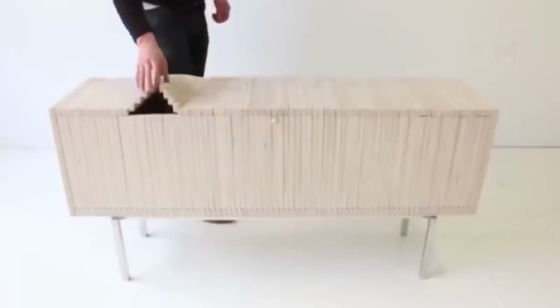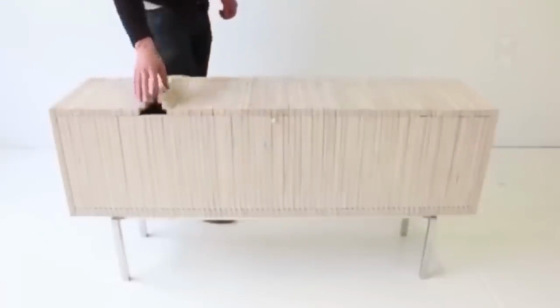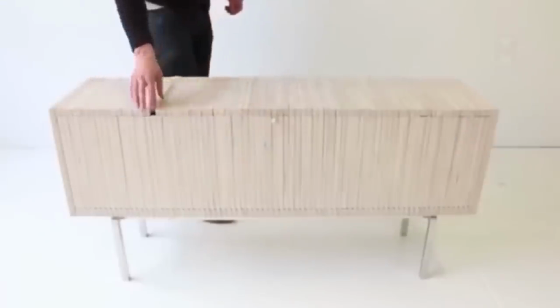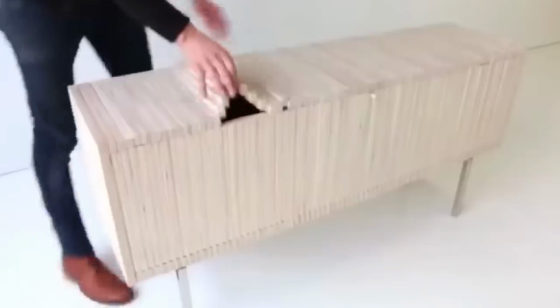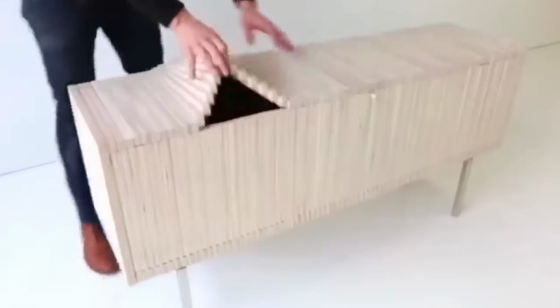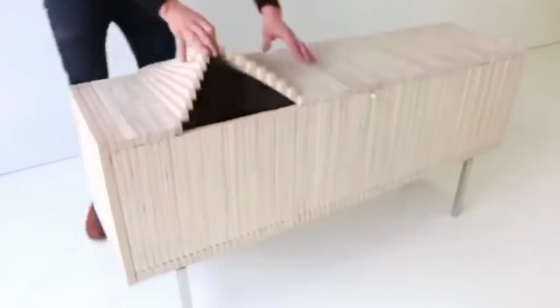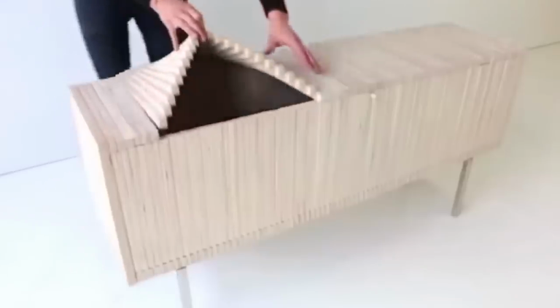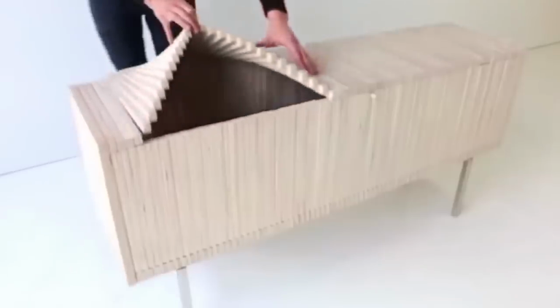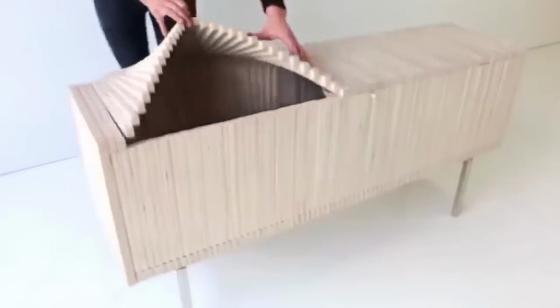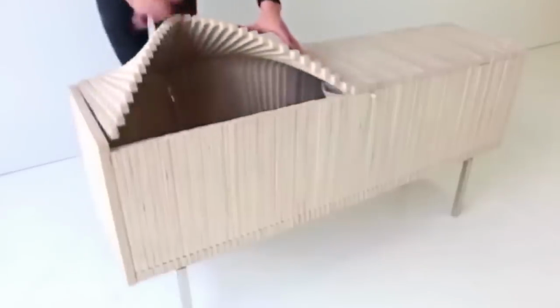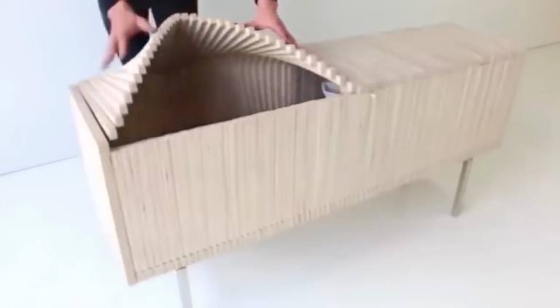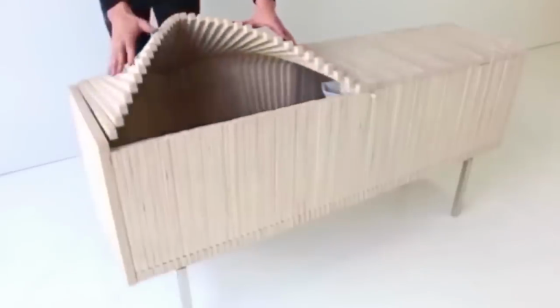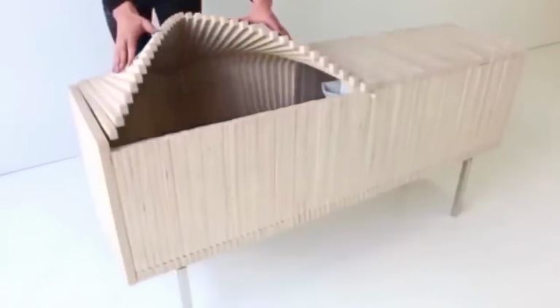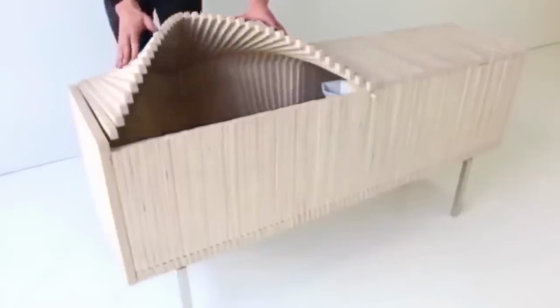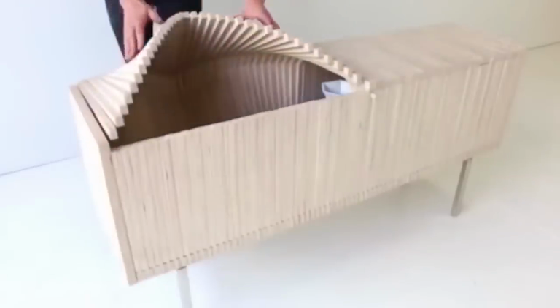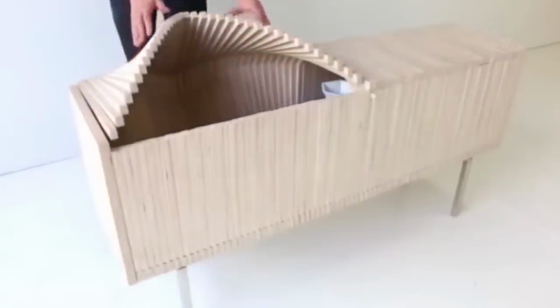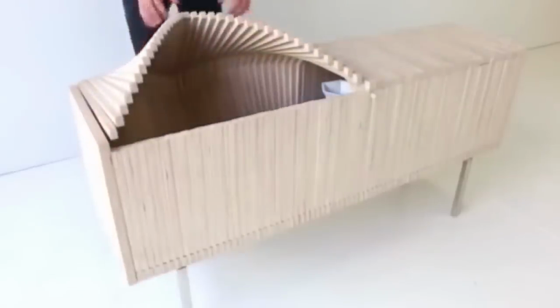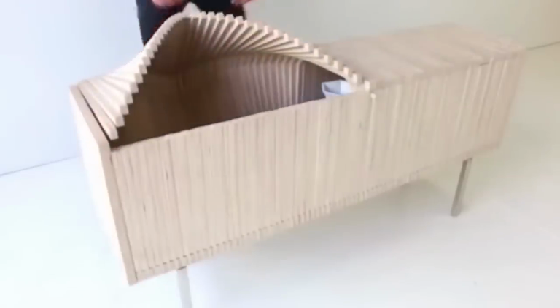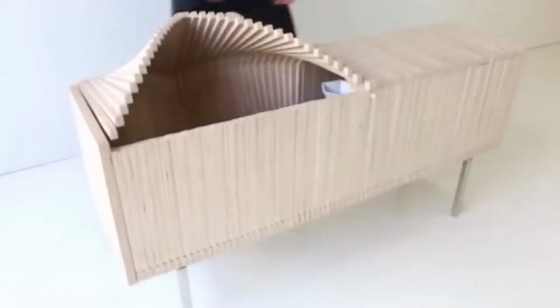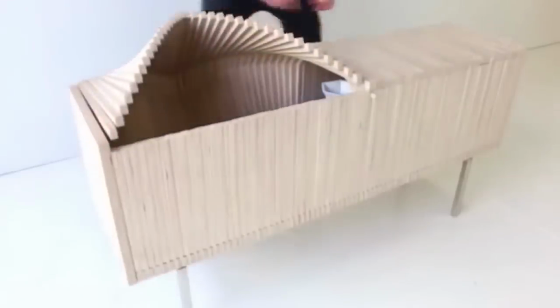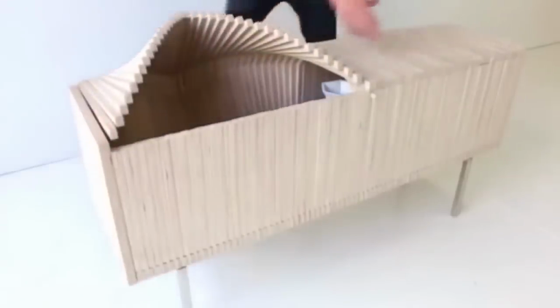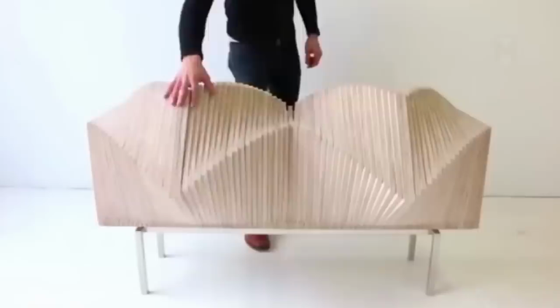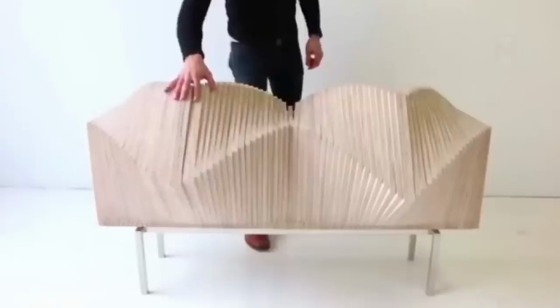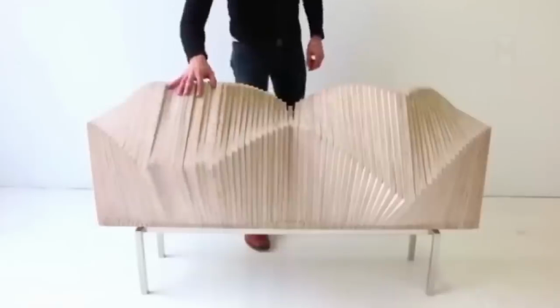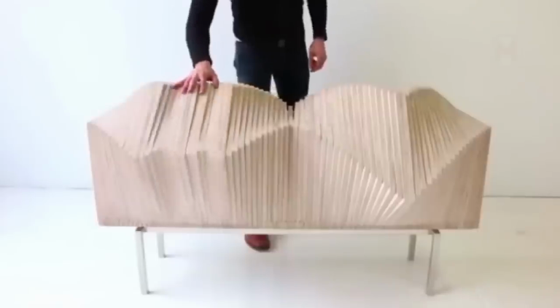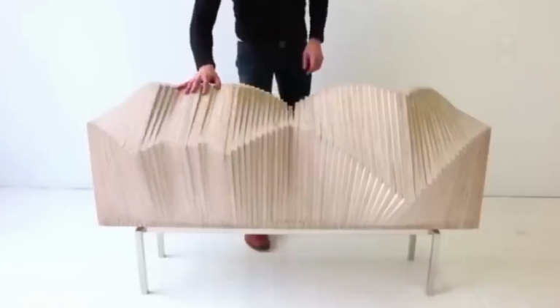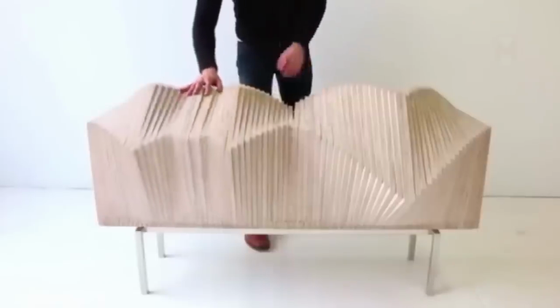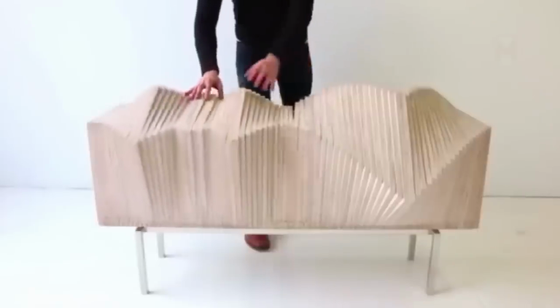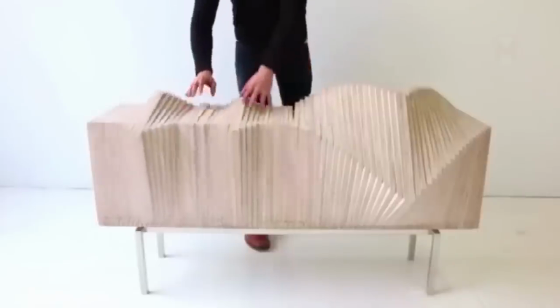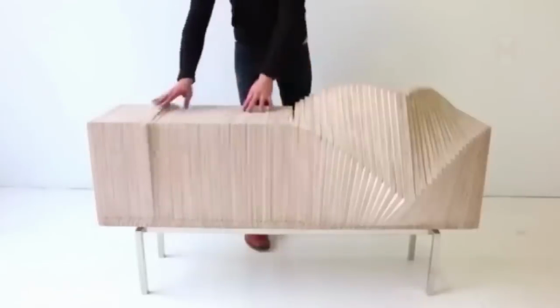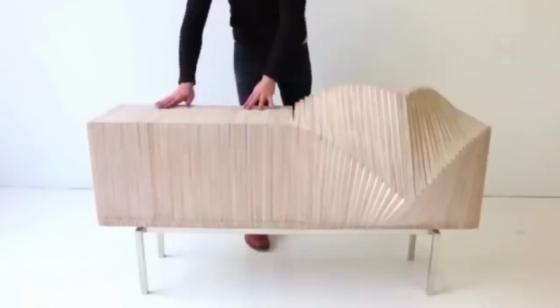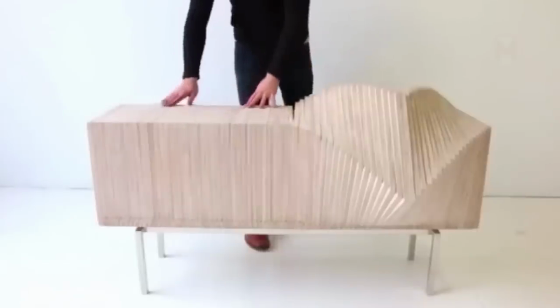Some furniture can be thought out to the smallest details, so that it even looks more like real works of art.